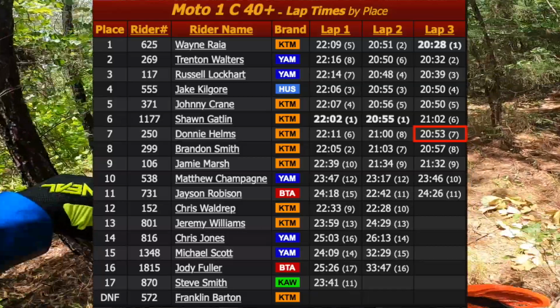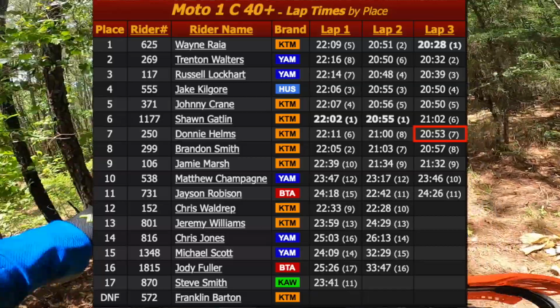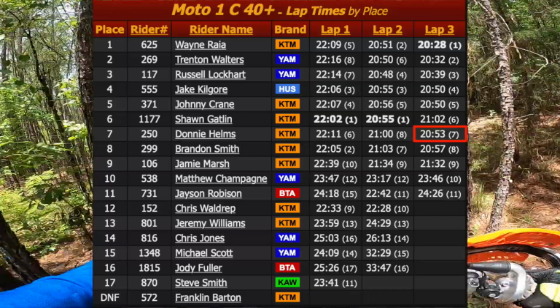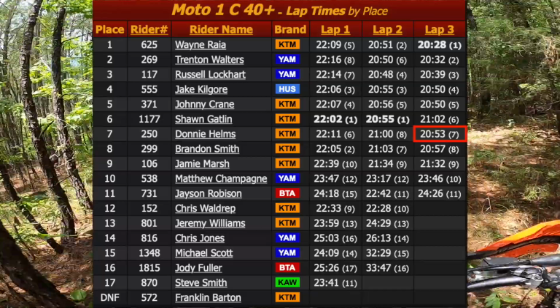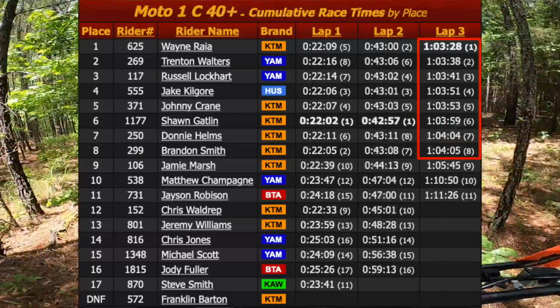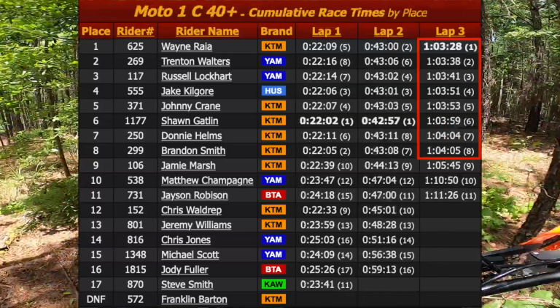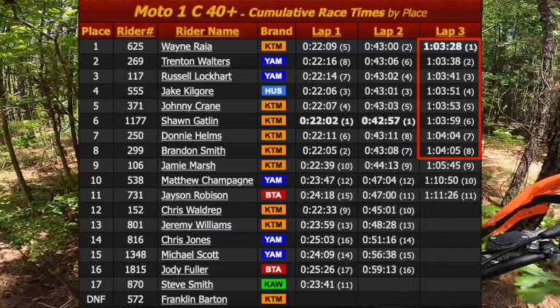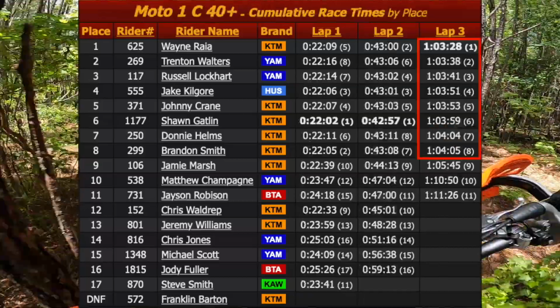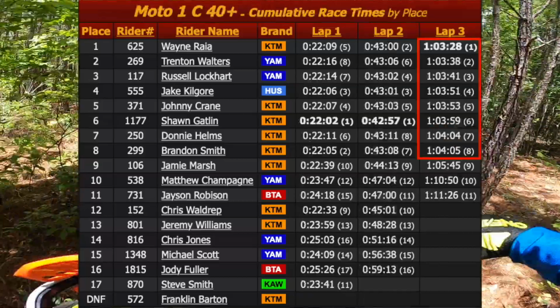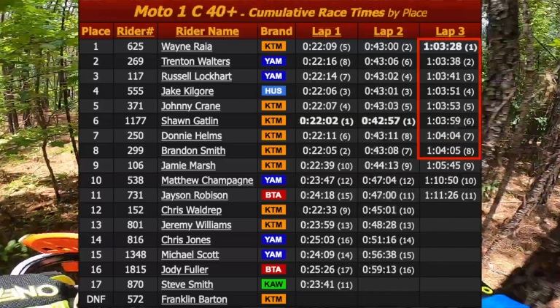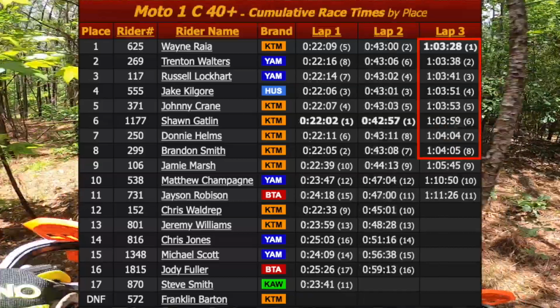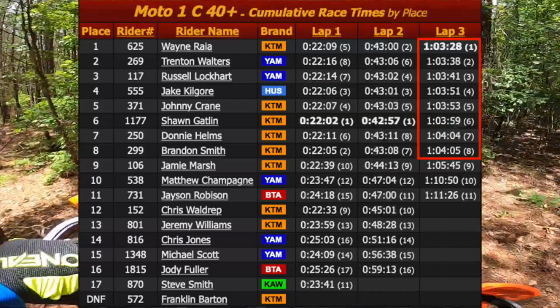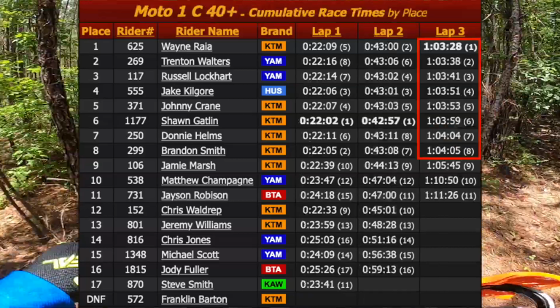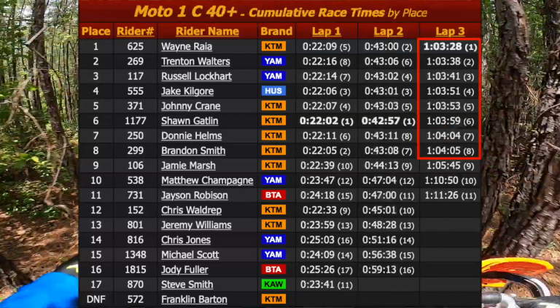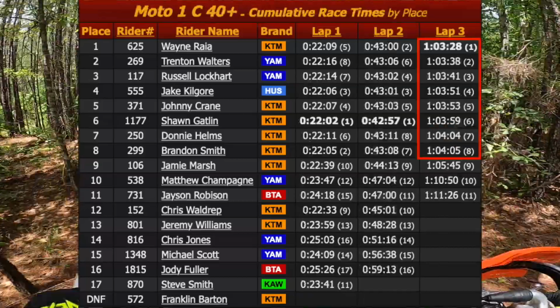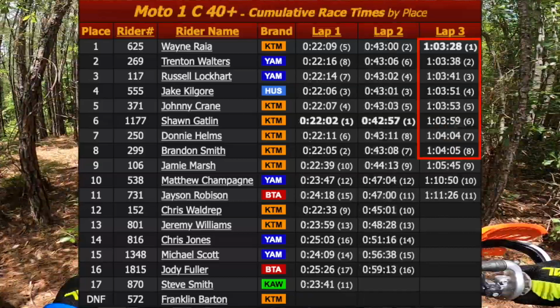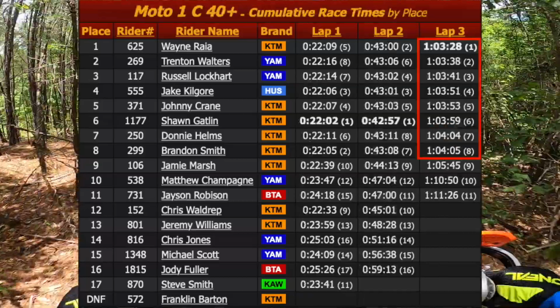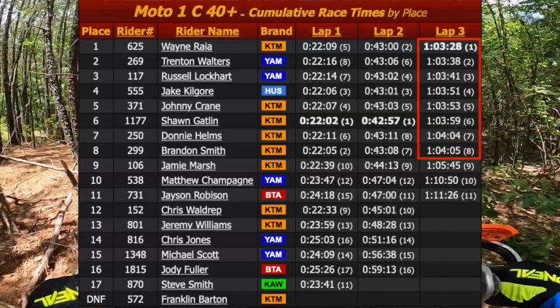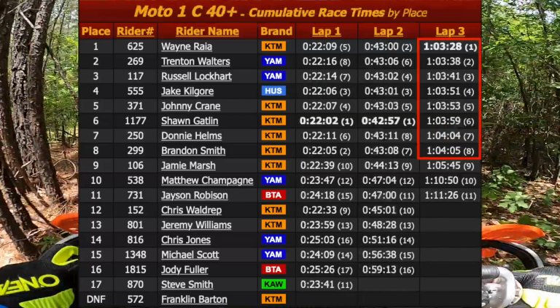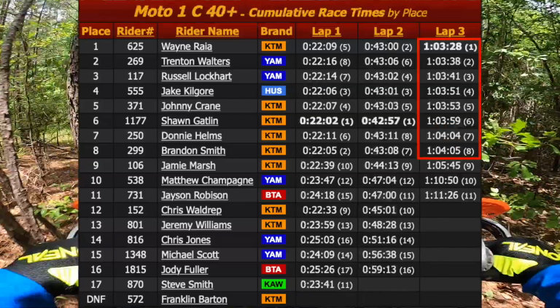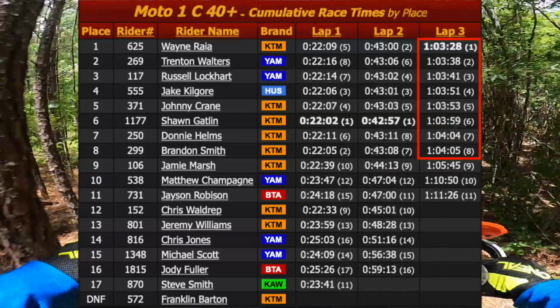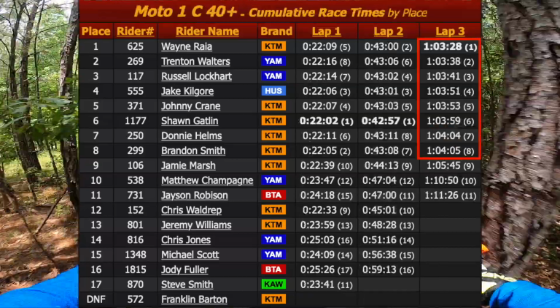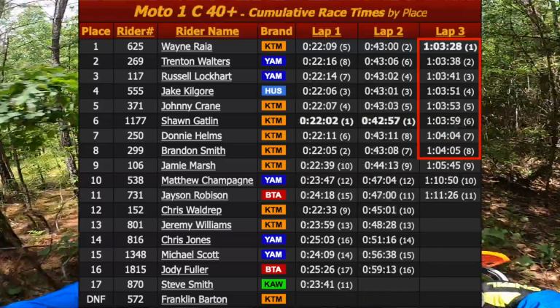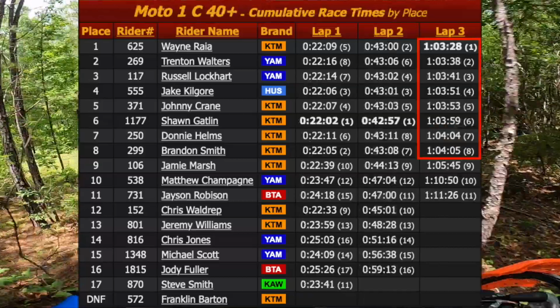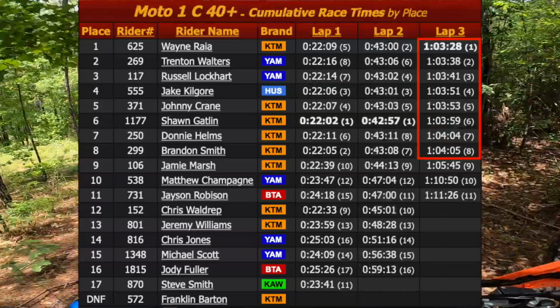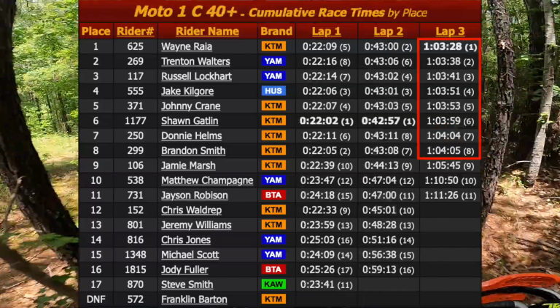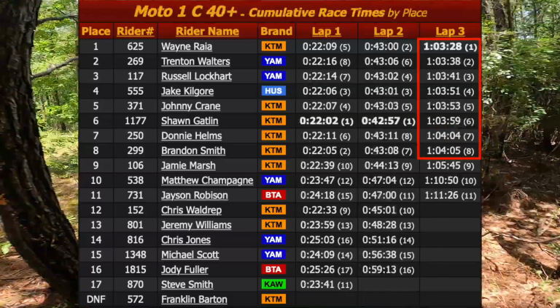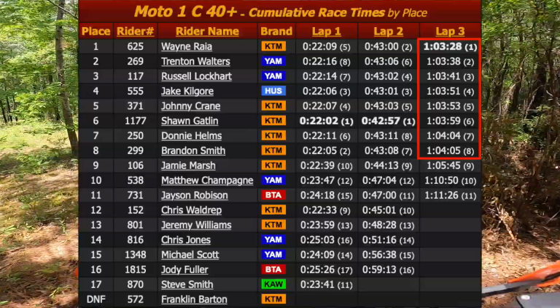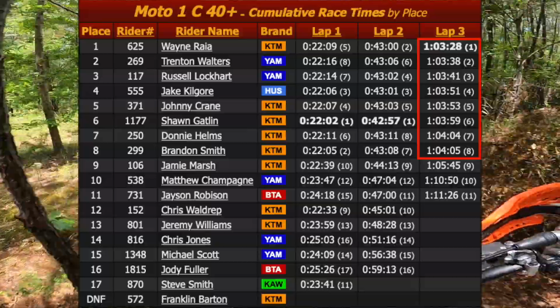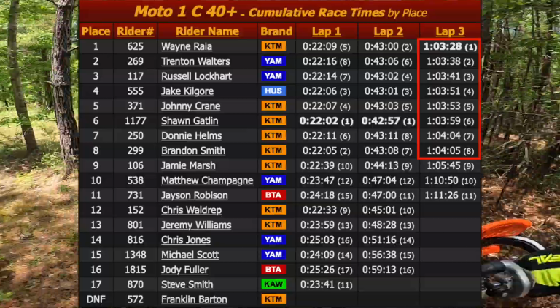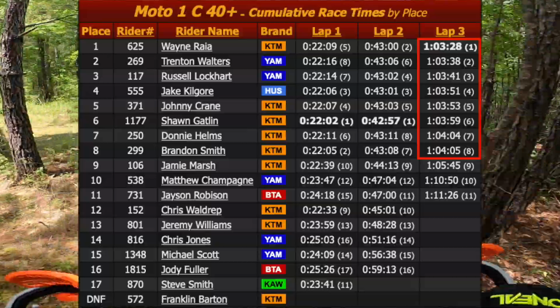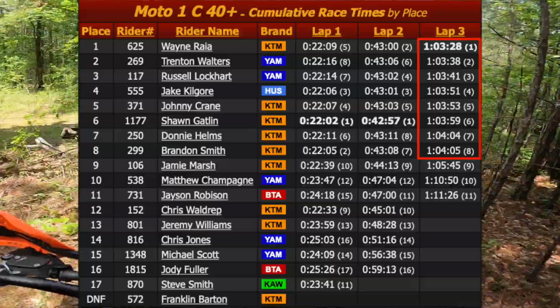Looking at the cumulative times, the top 8 of us were extremely close and within 37 seconds of each other.